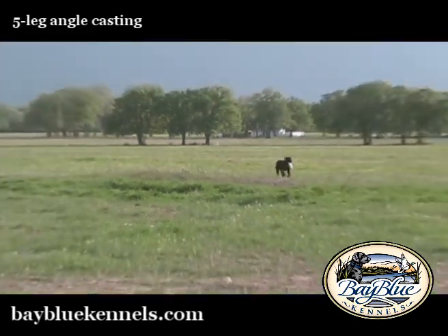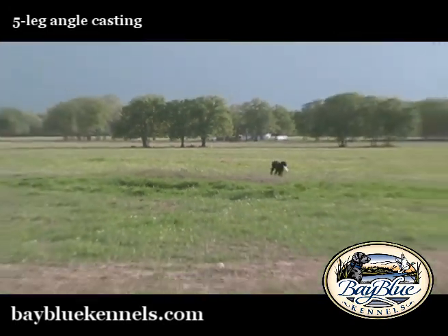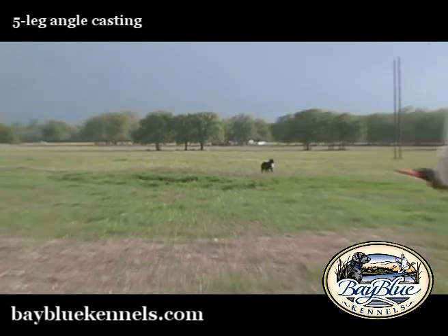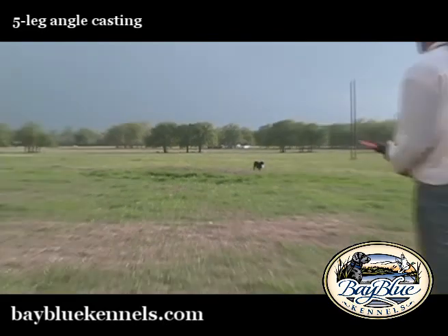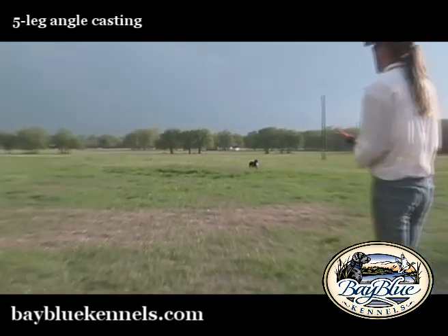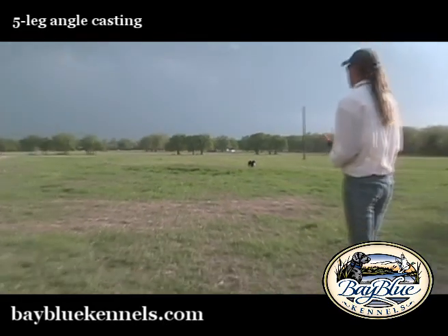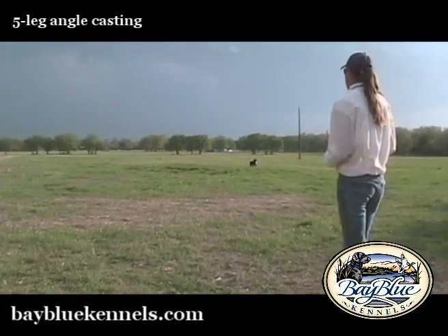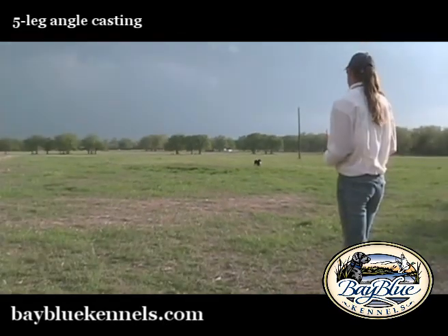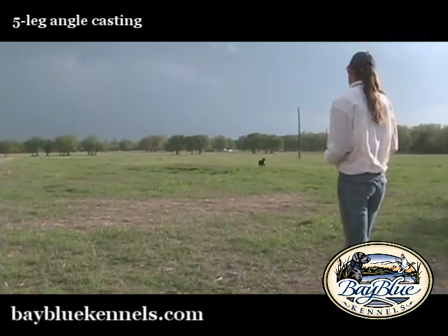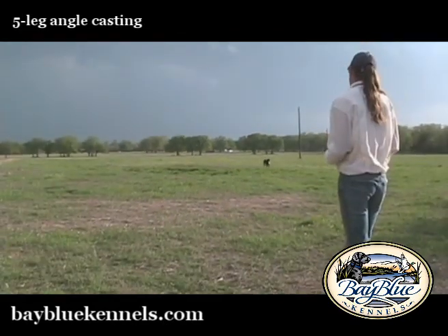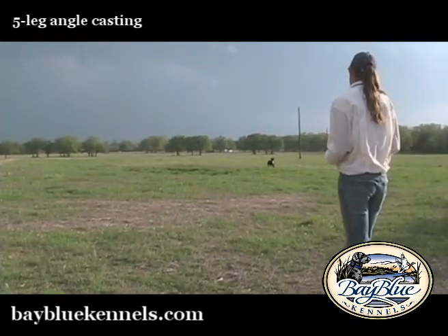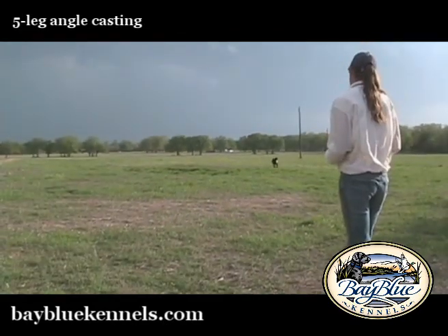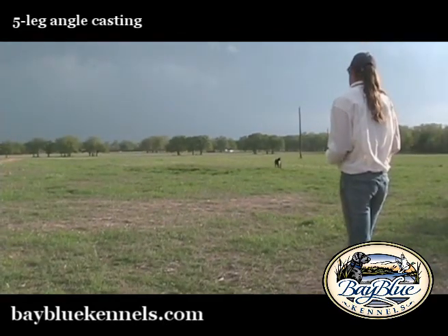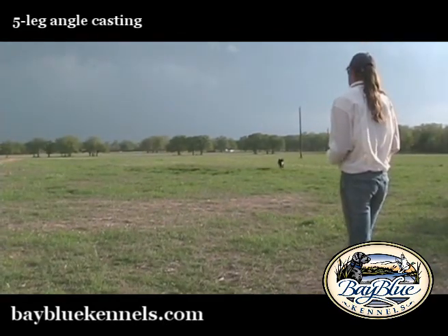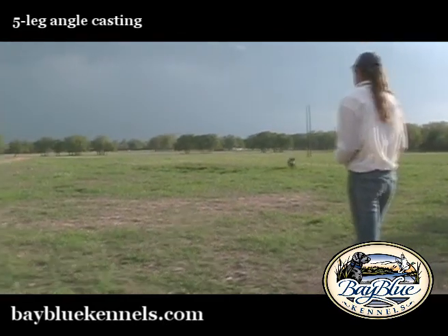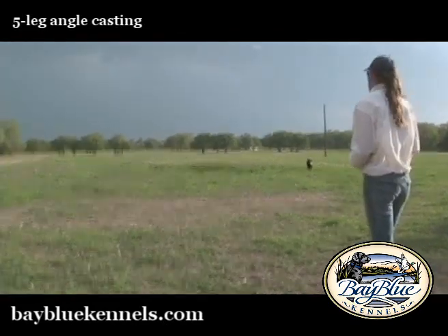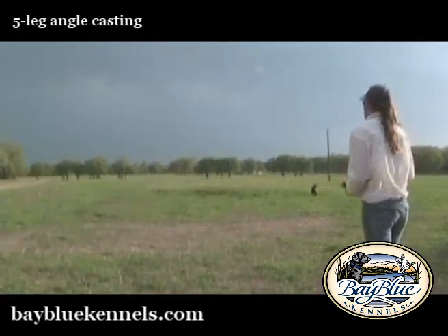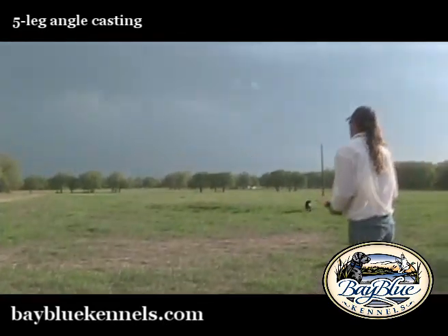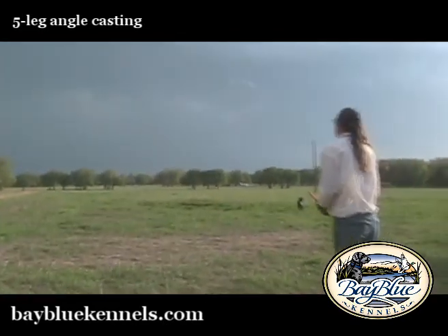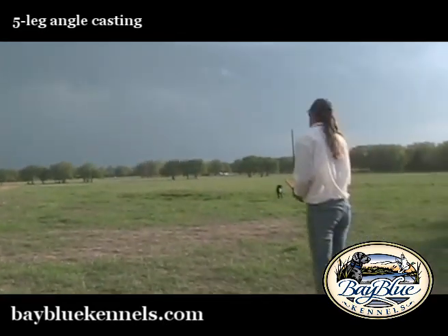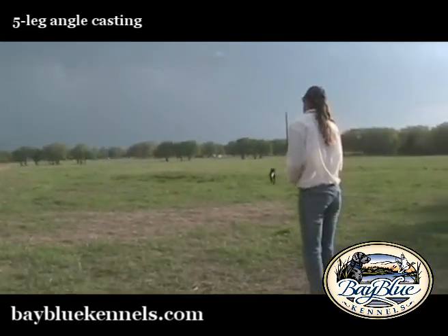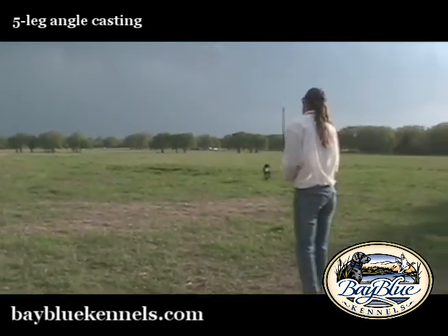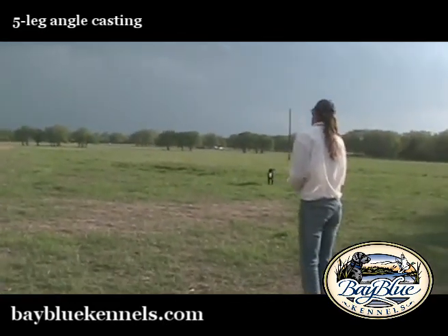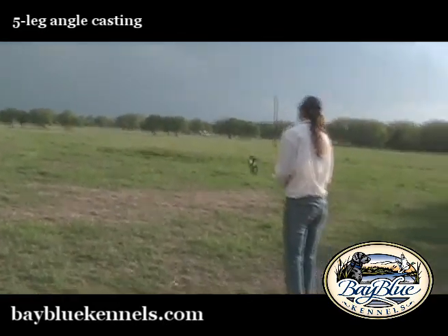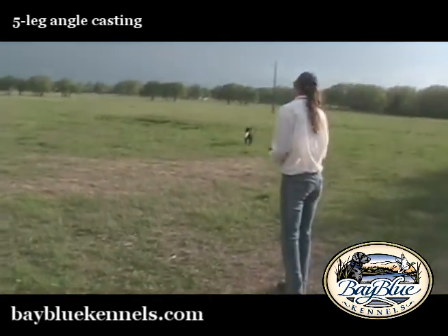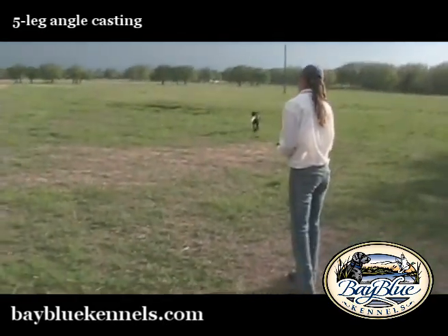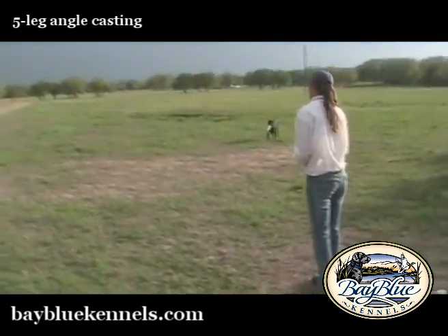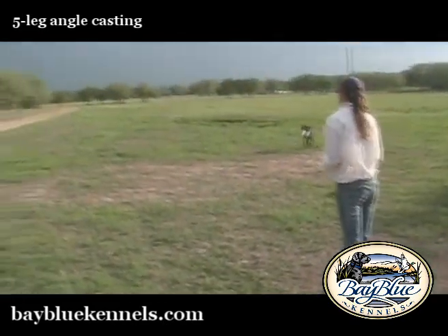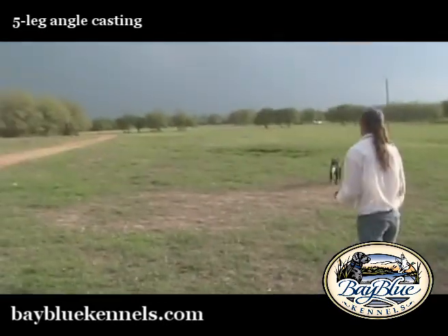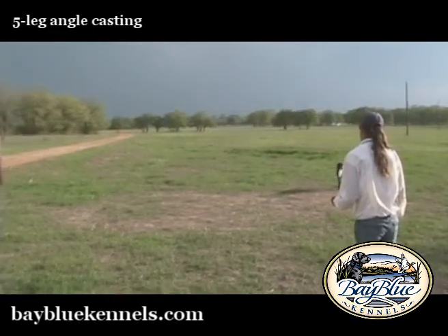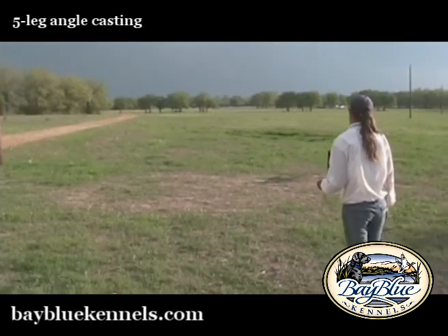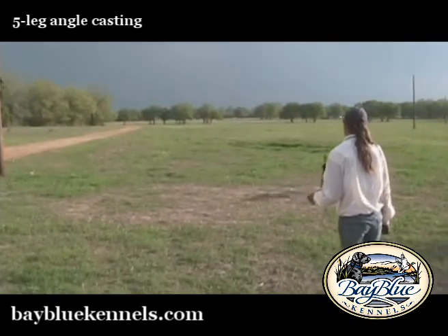It looks like Tucker's memory is pretty good on this pattern. It looks like he knows the line pretty well.